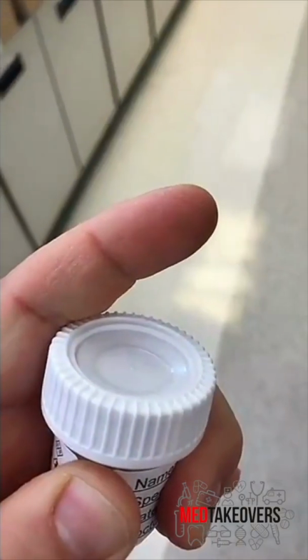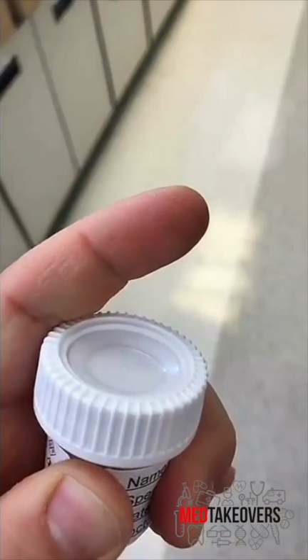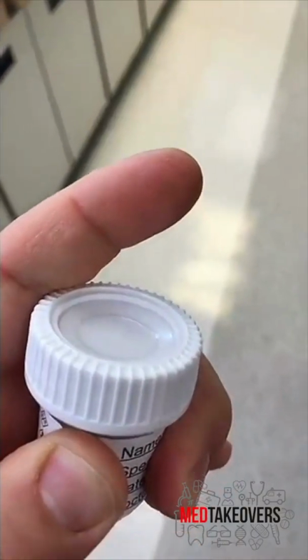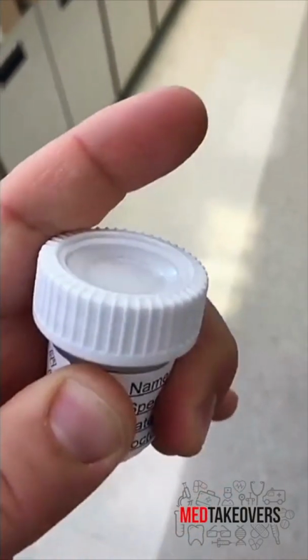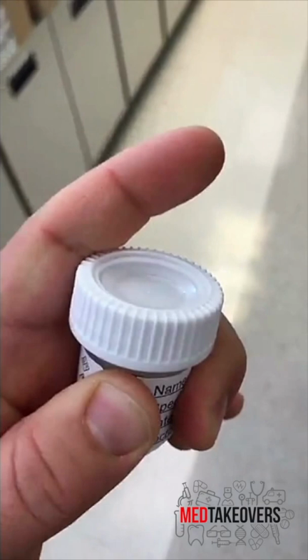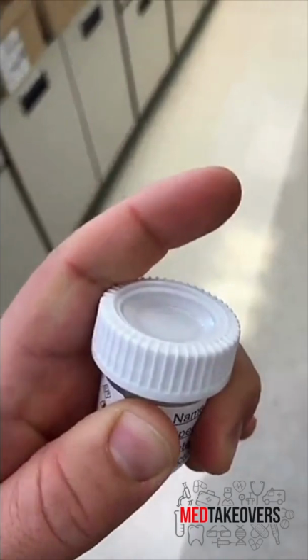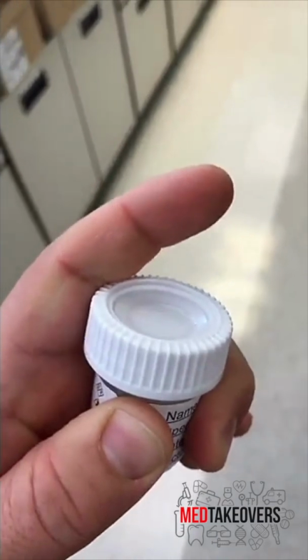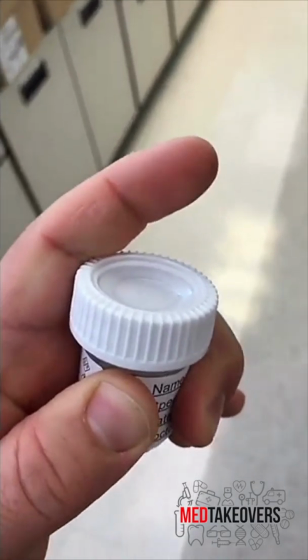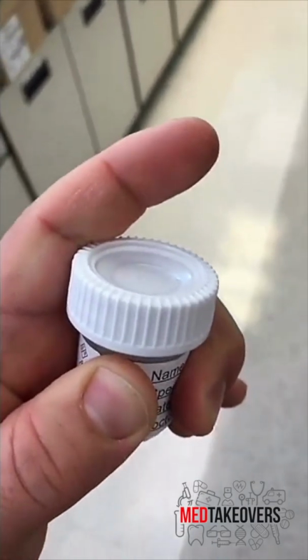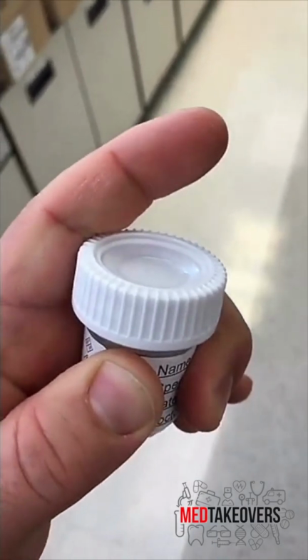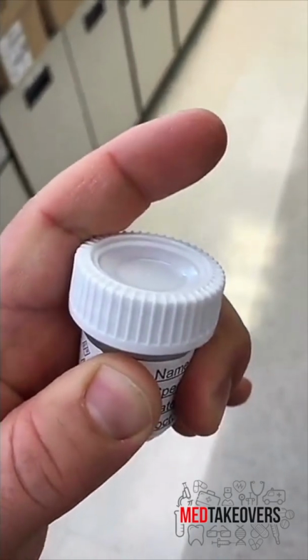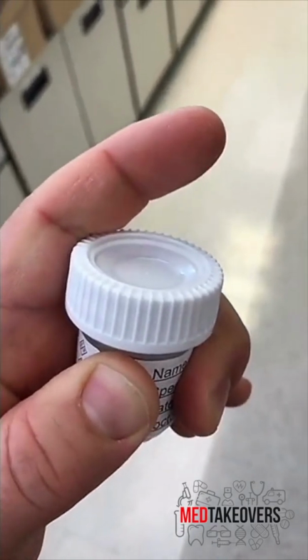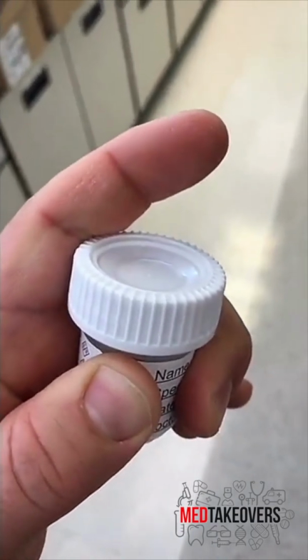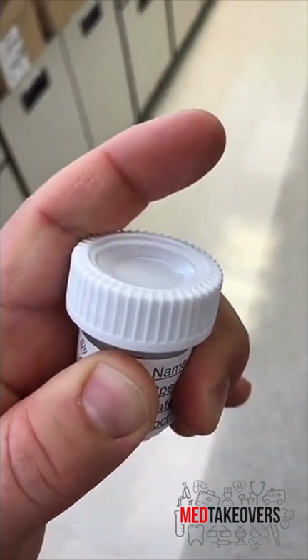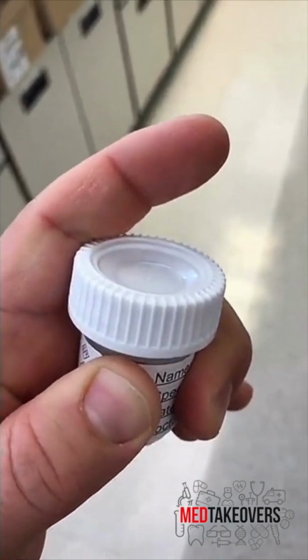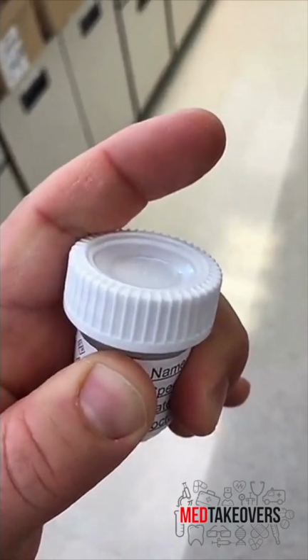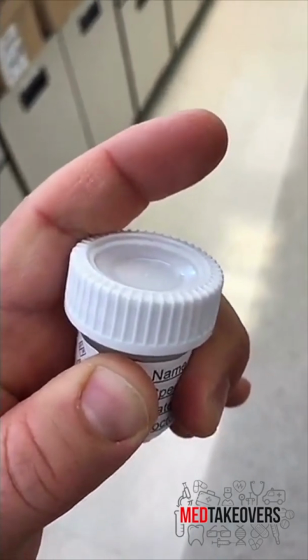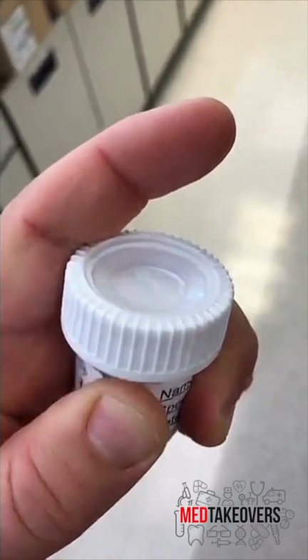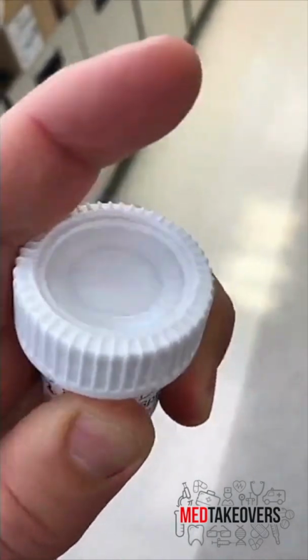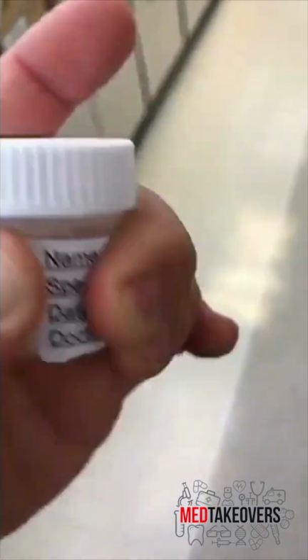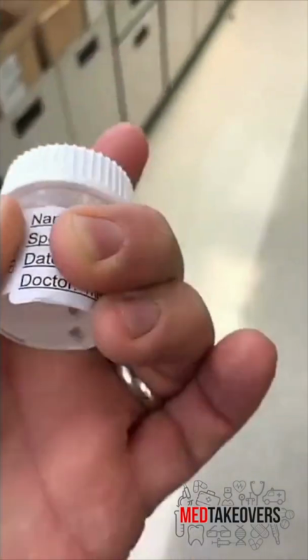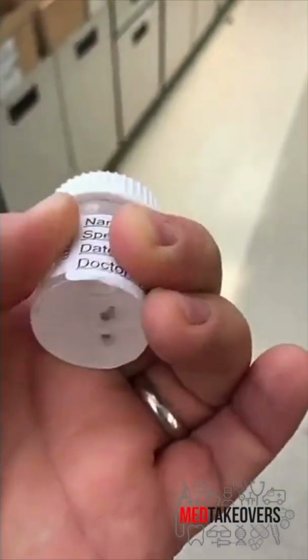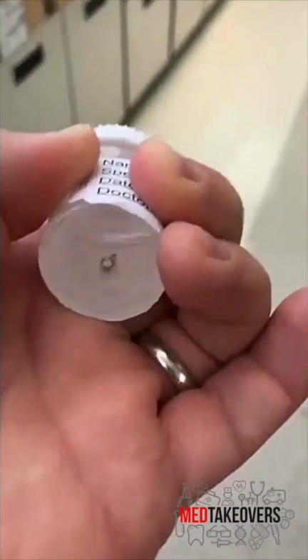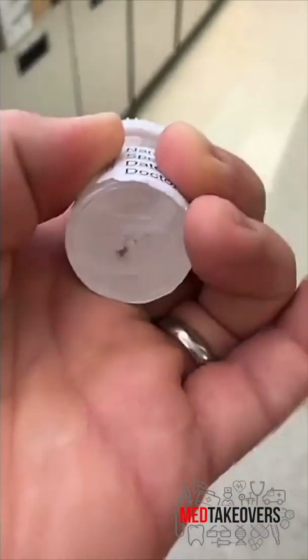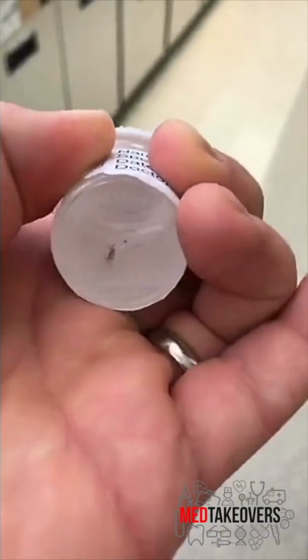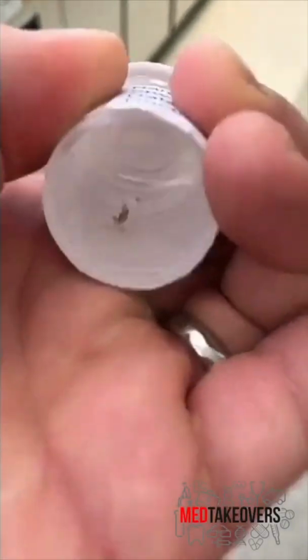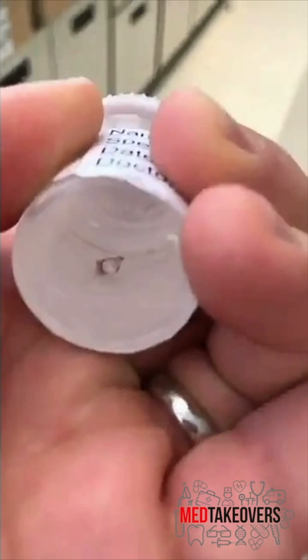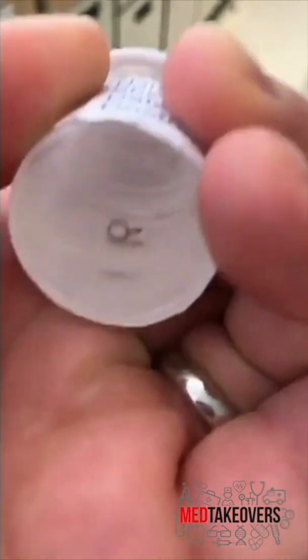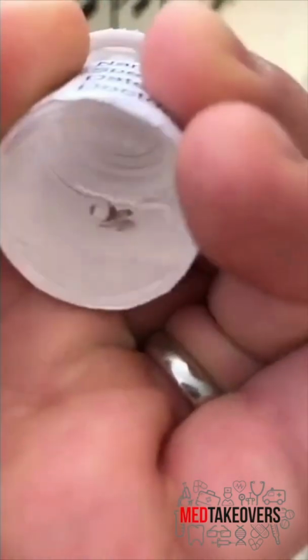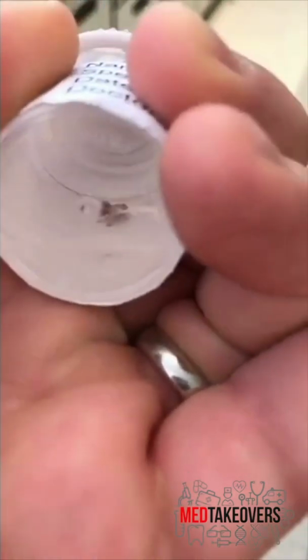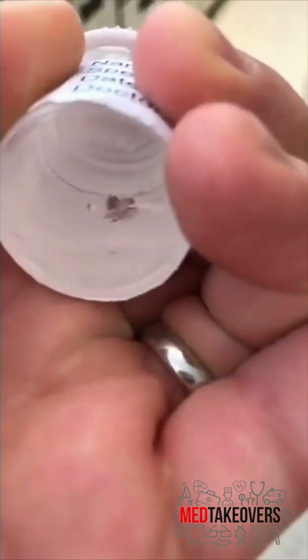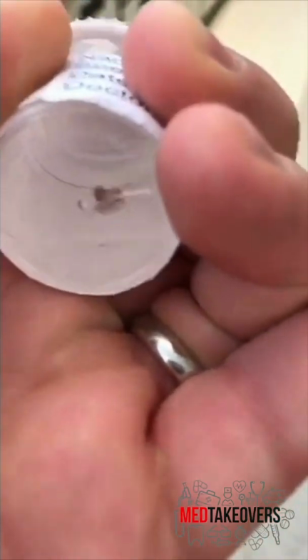So you go to your dermatologist and they cut an abnormal mole off of you. They put it into this little jar filled with formaldehyde — formalin.